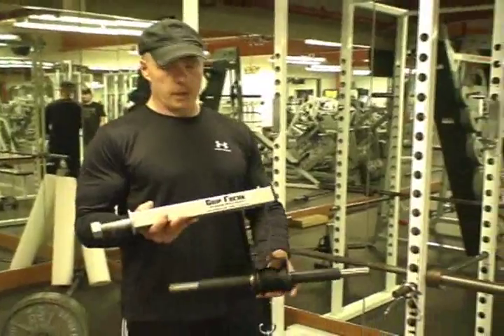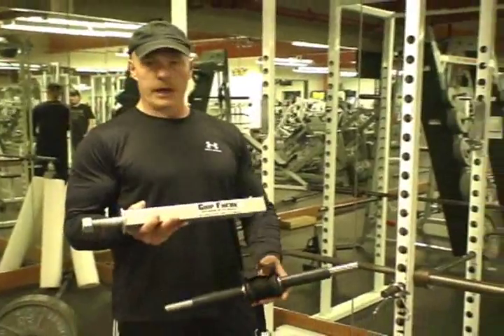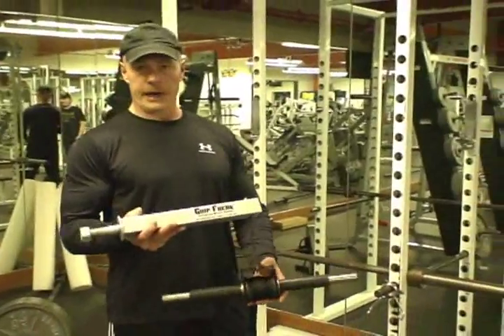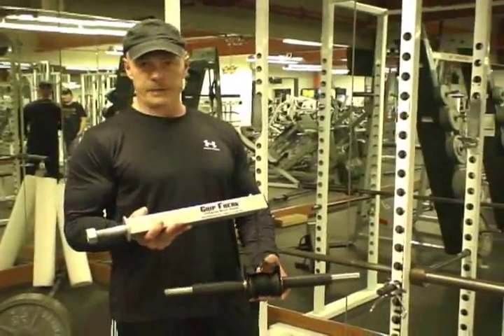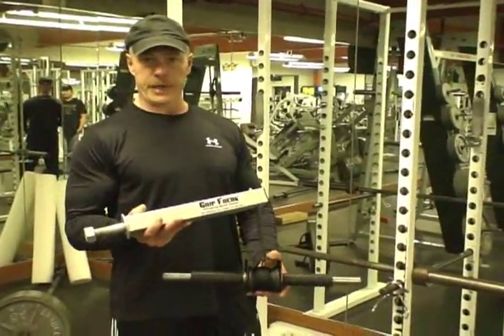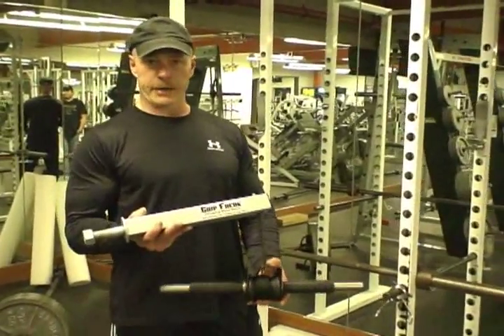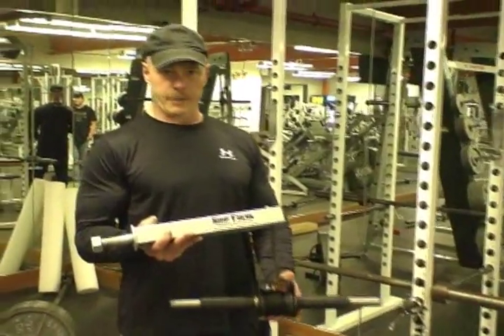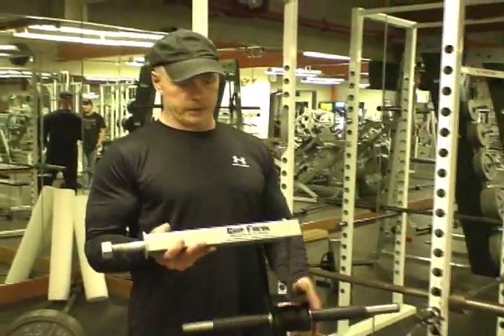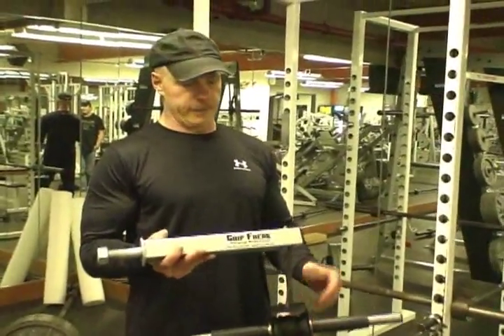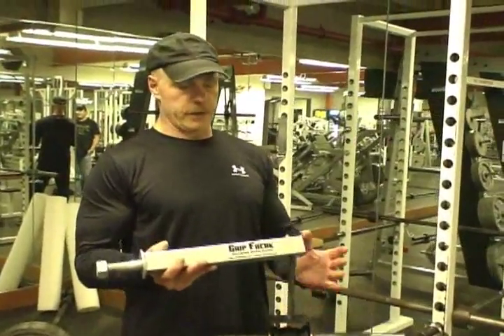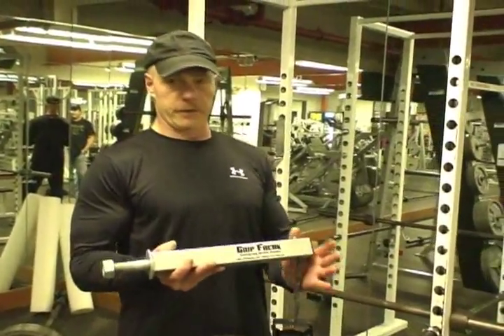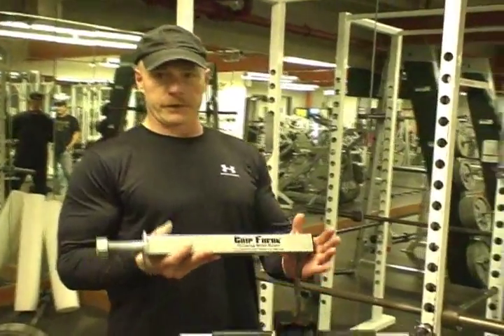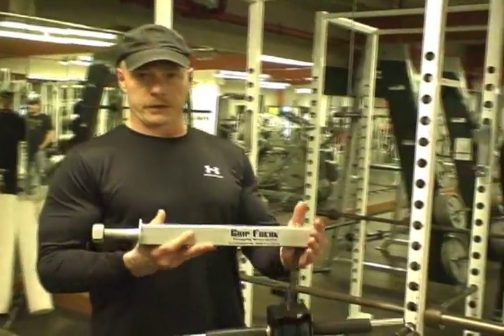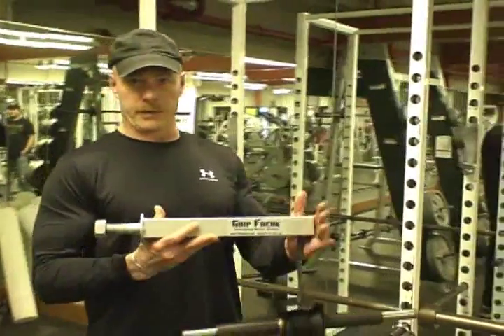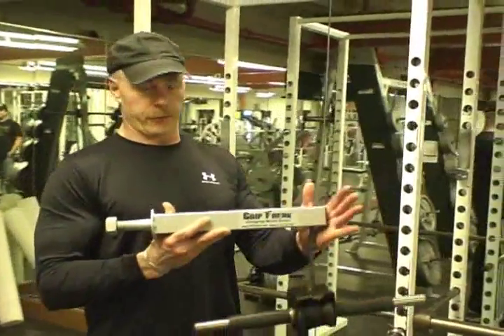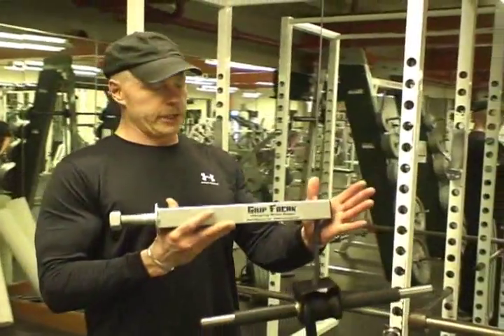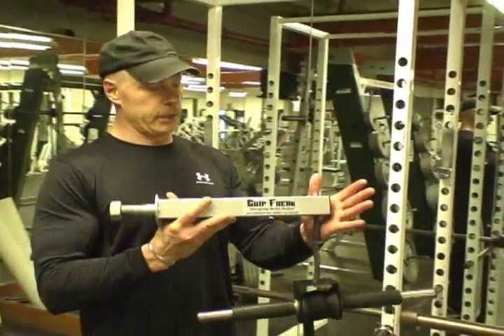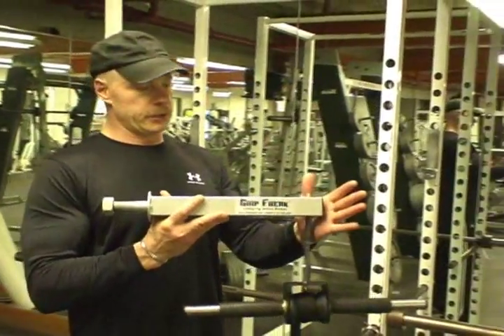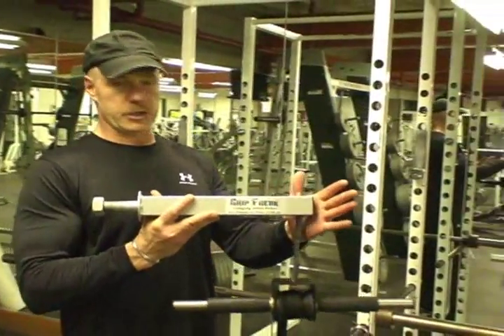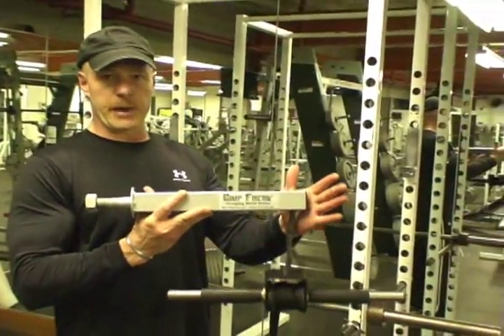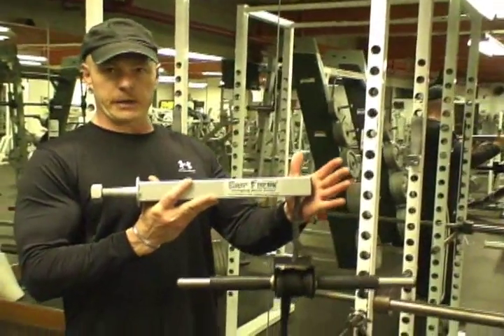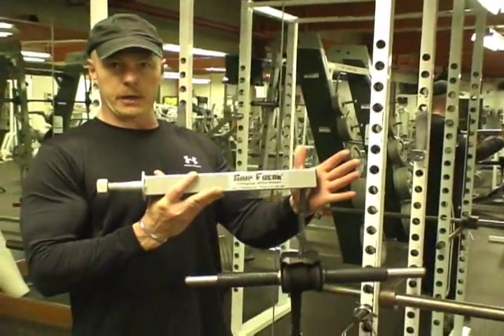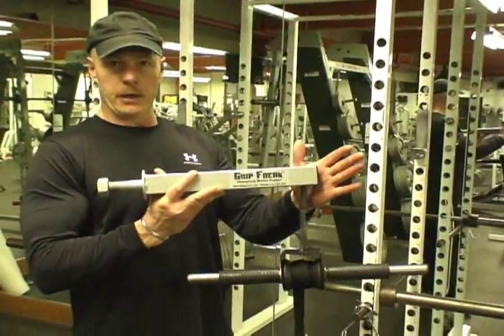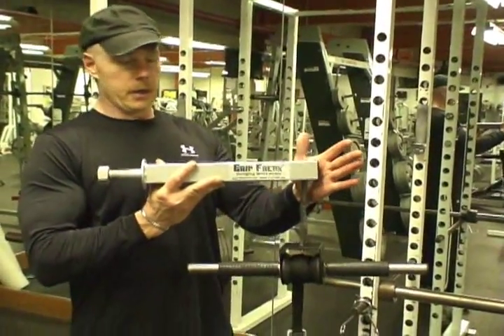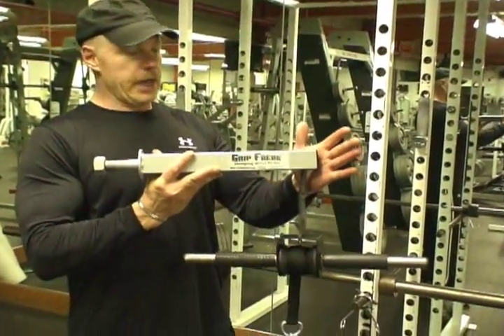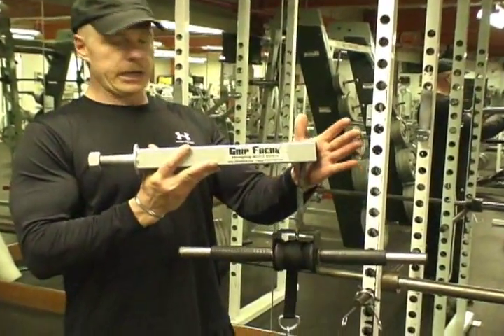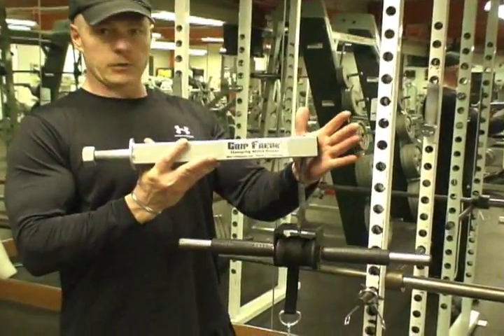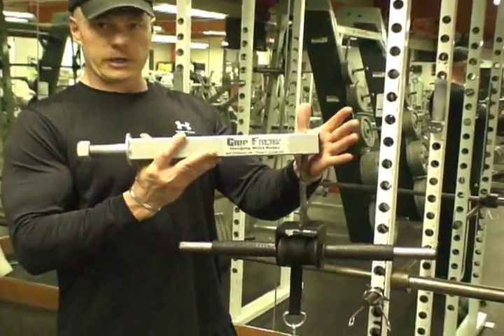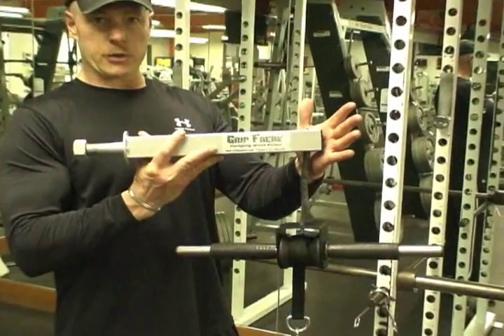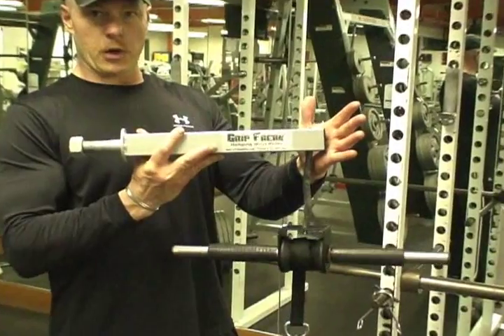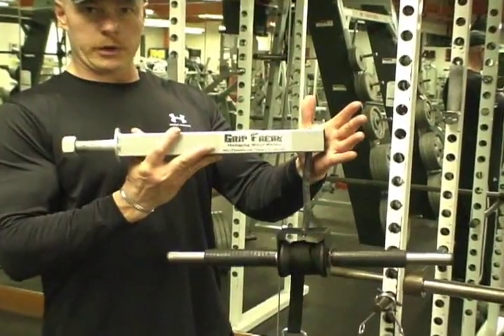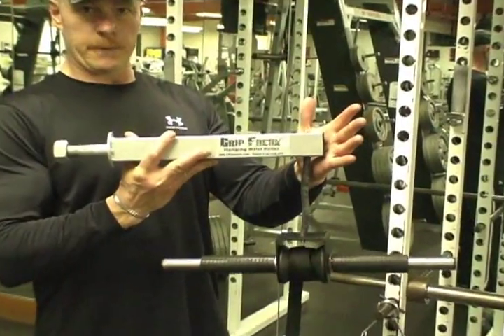Hi, I'm Dan Emmick, inventor of the Grip Freak Suspended Hanging Wrist Roller.